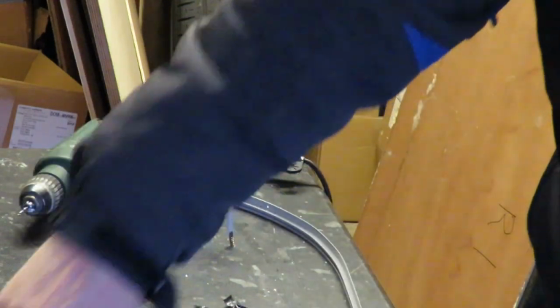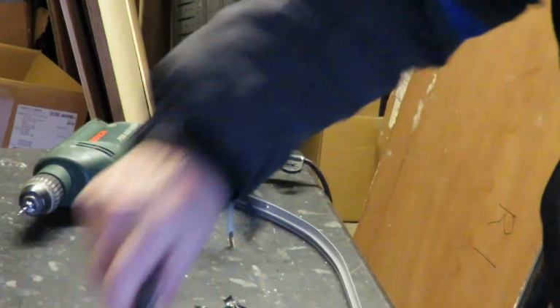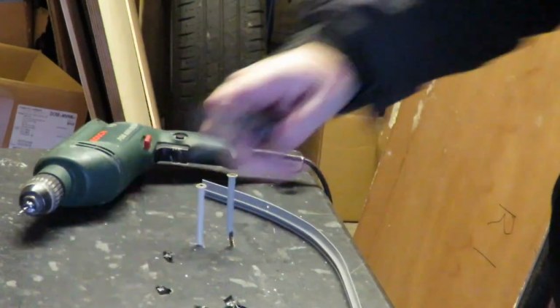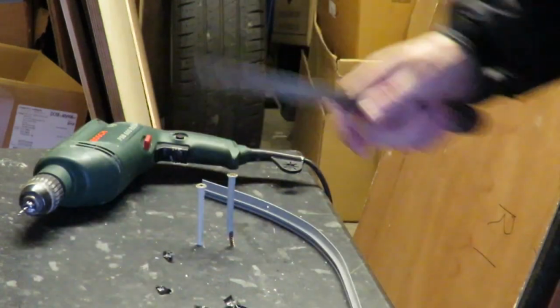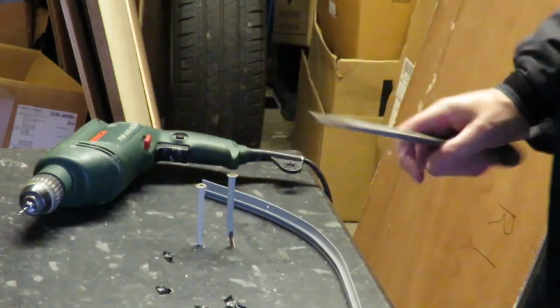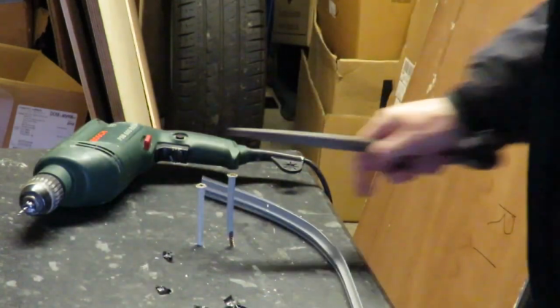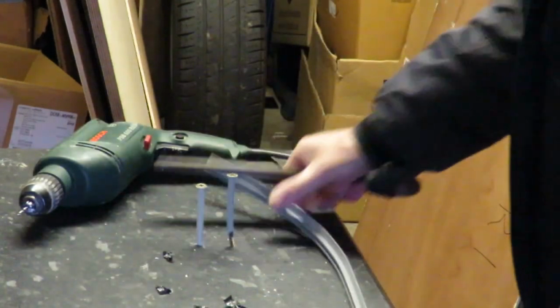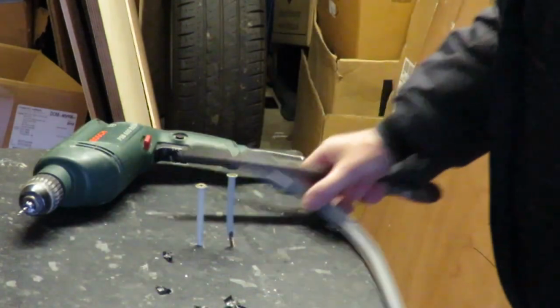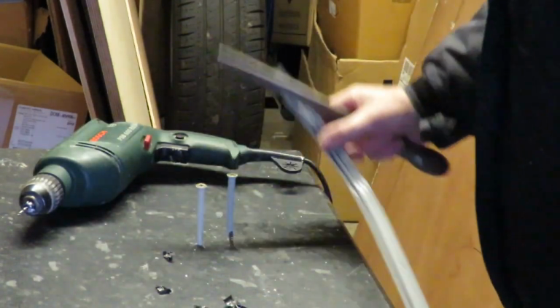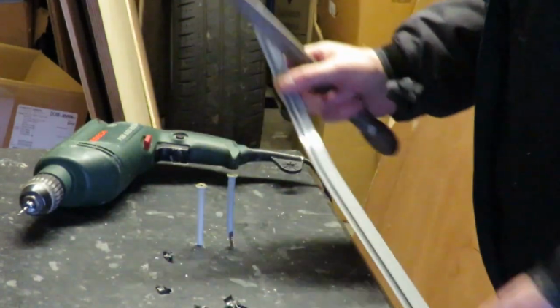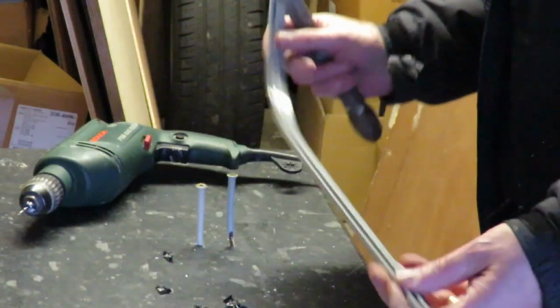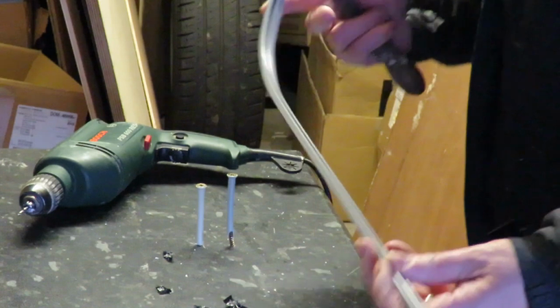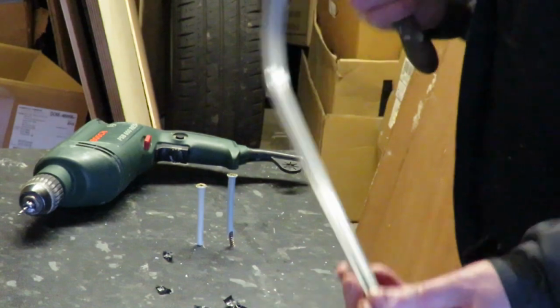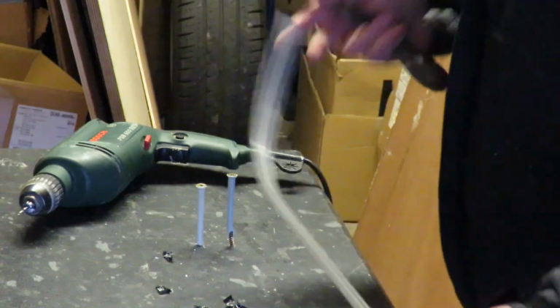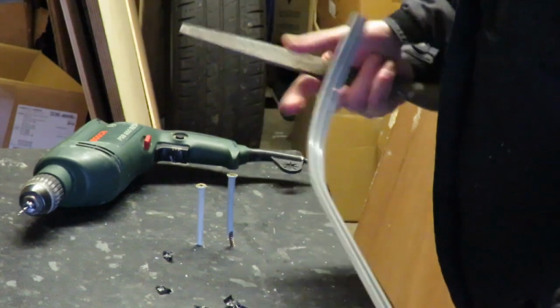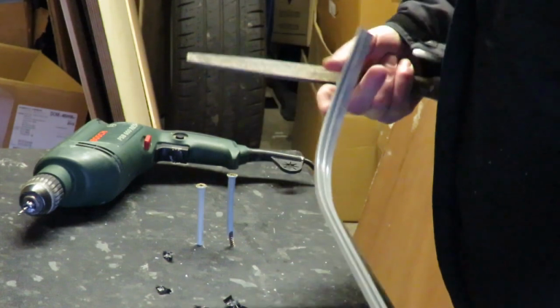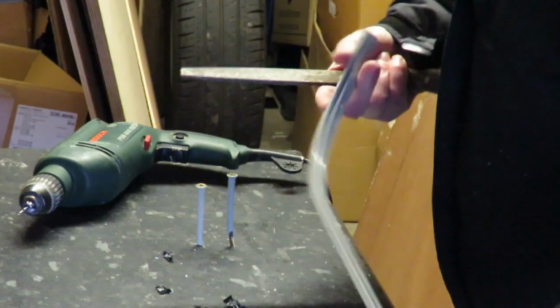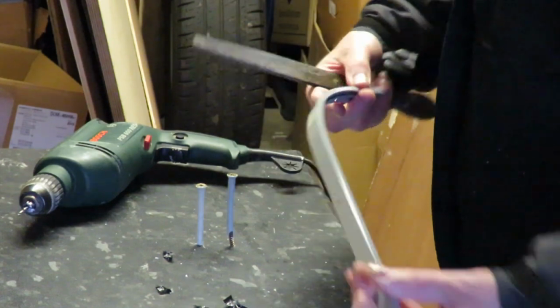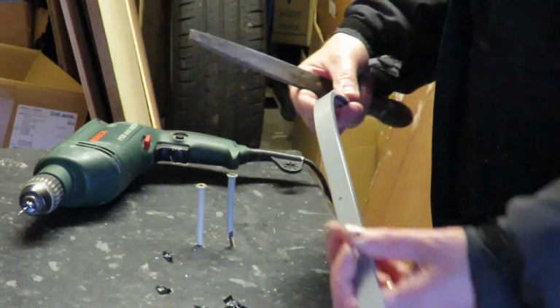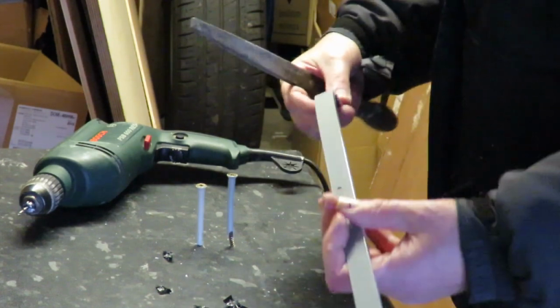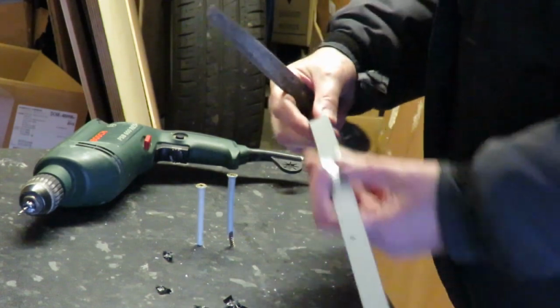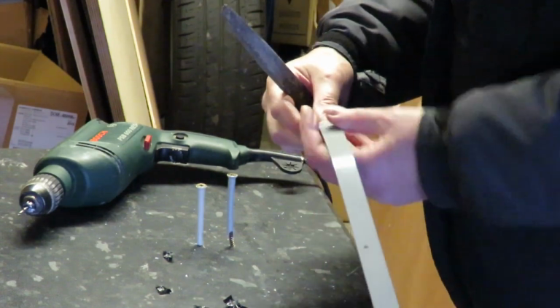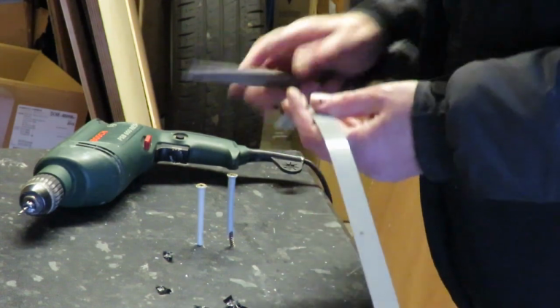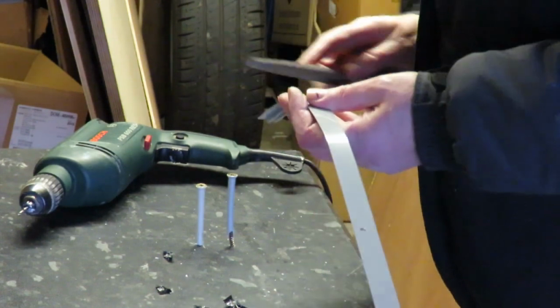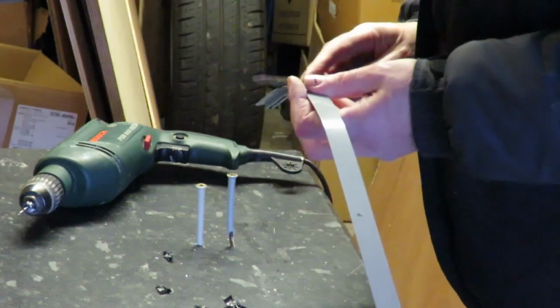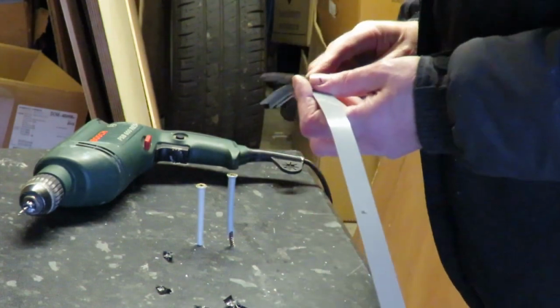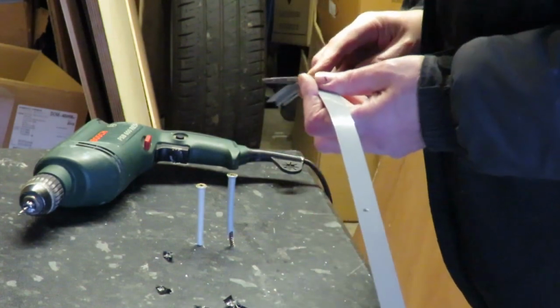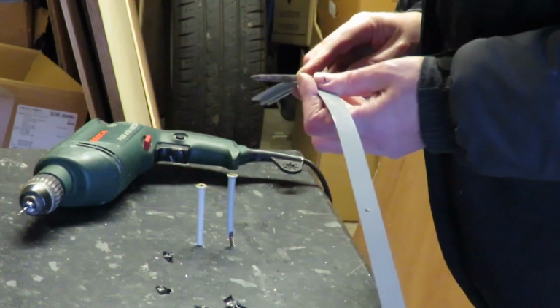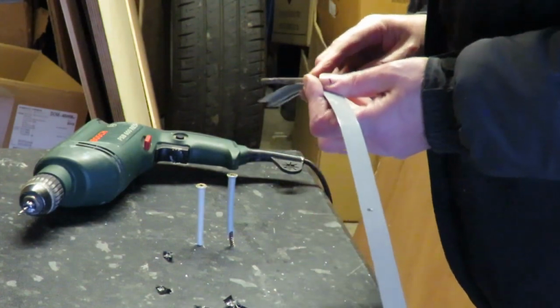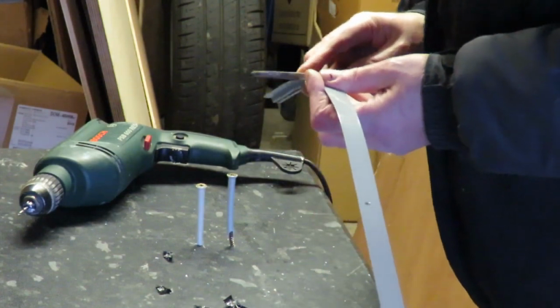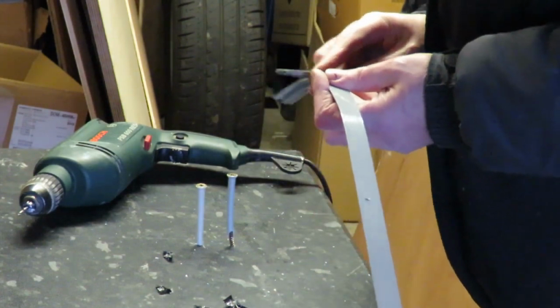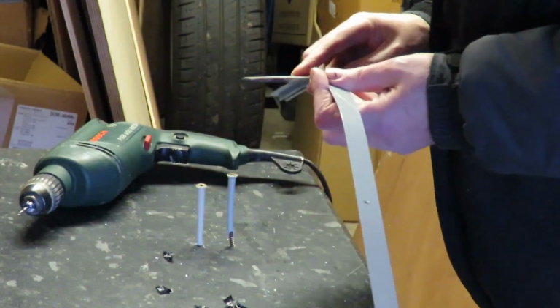That's them done. I'm just taking a file and removing any burrs that are on the back.